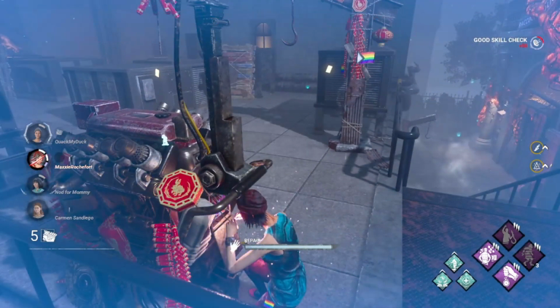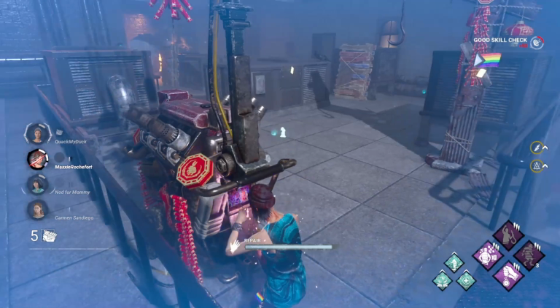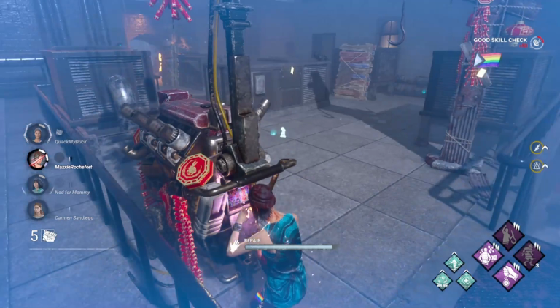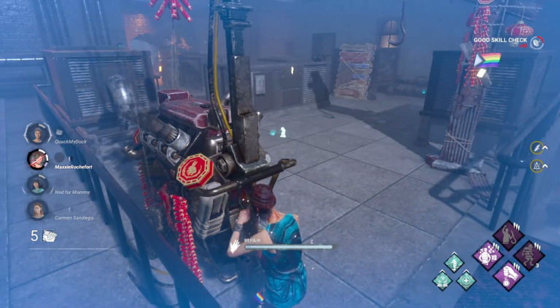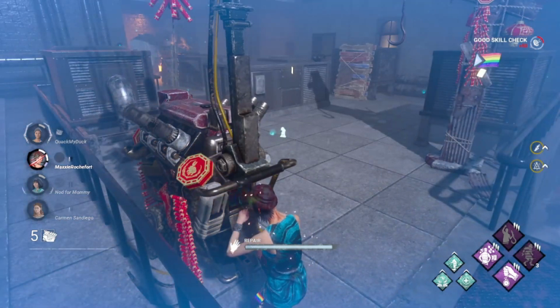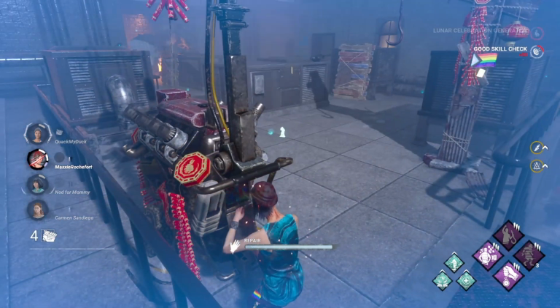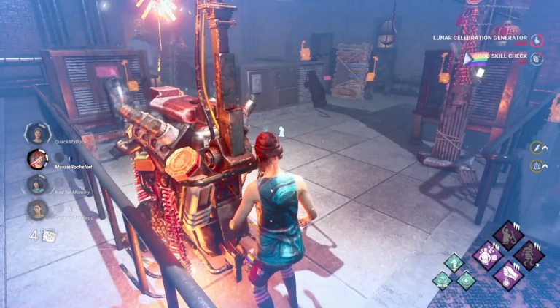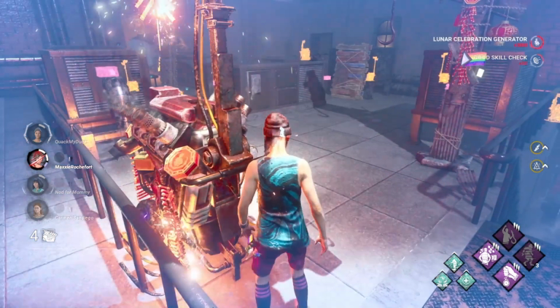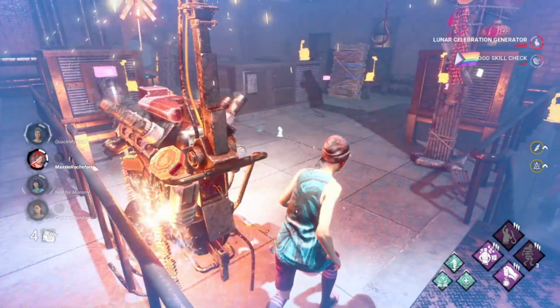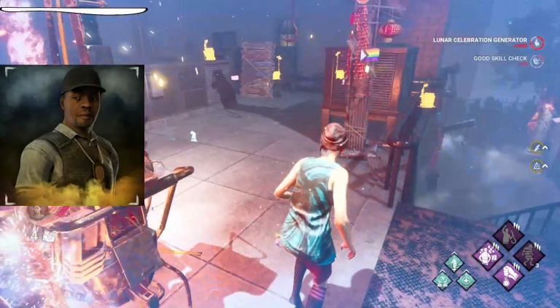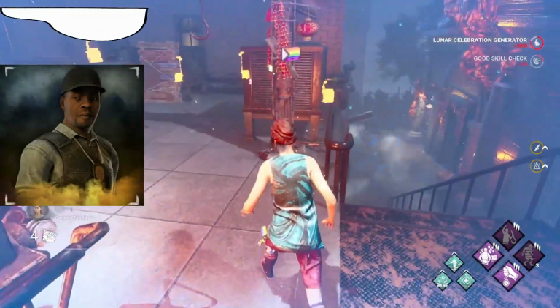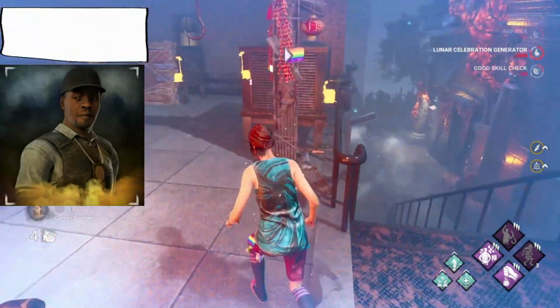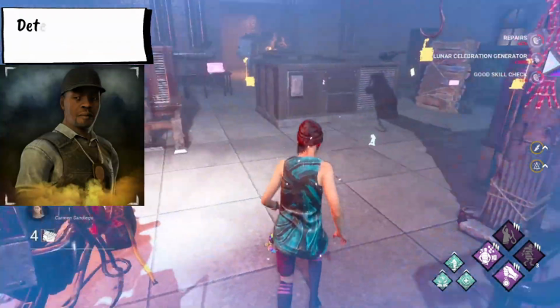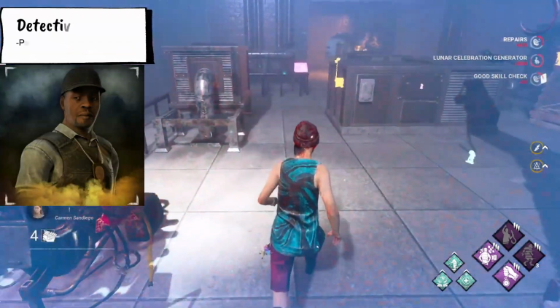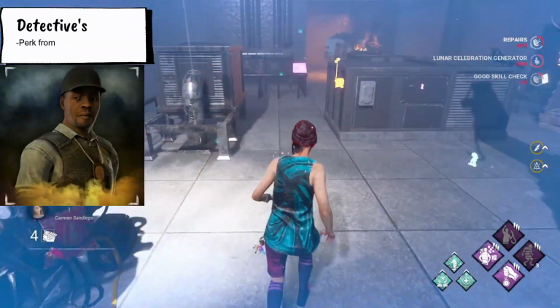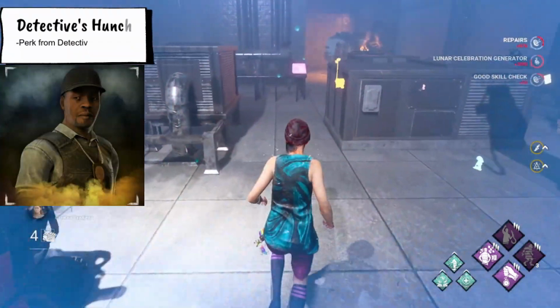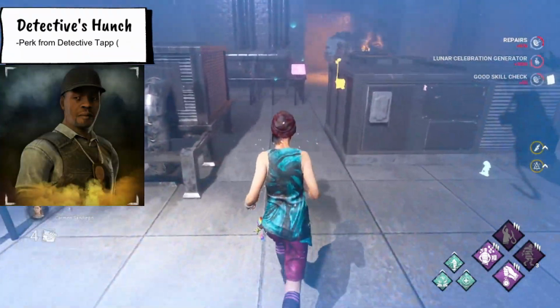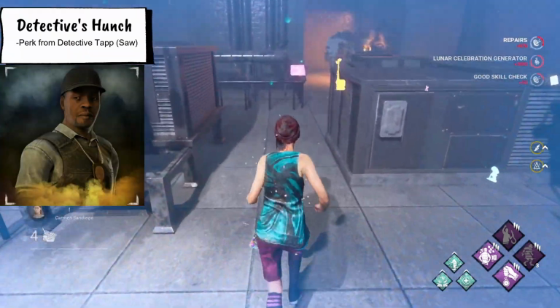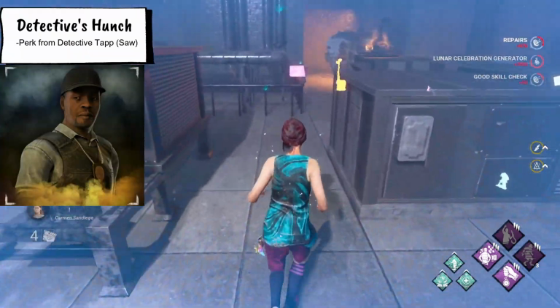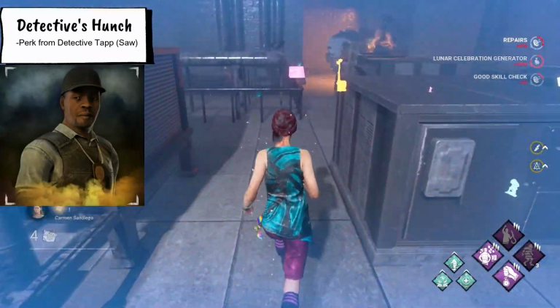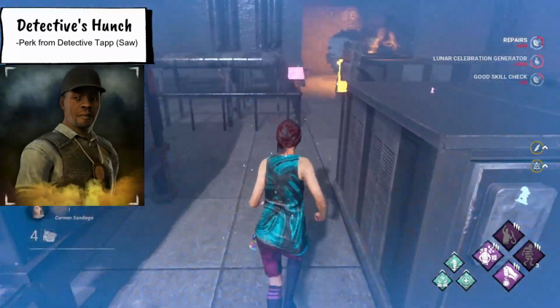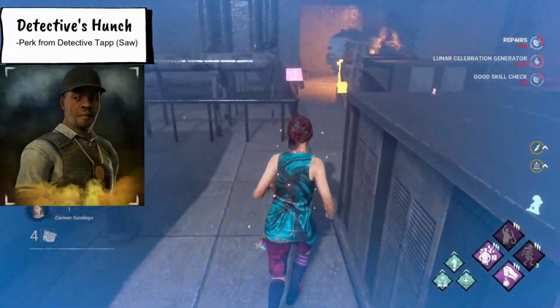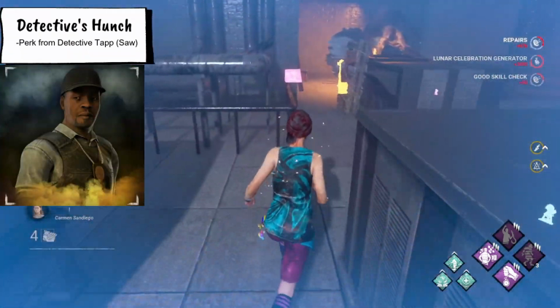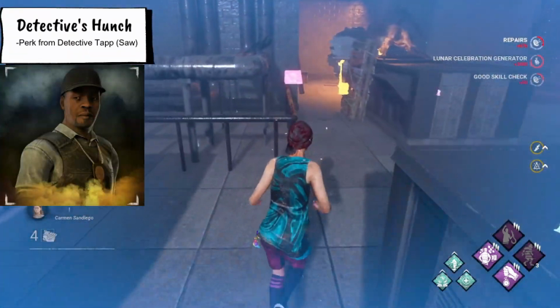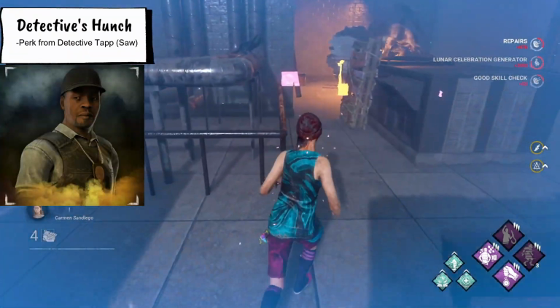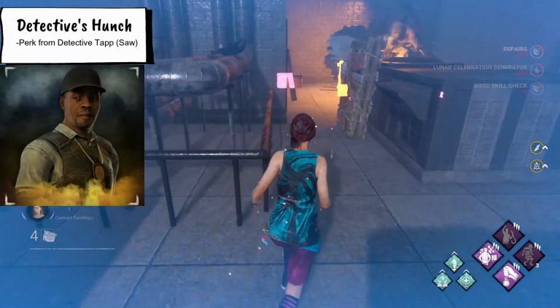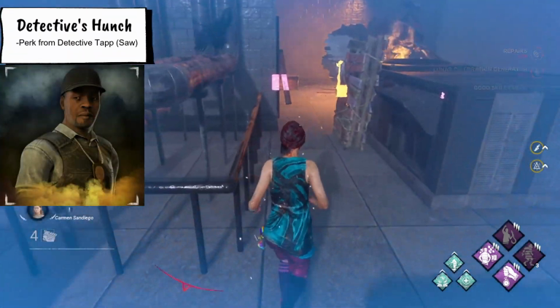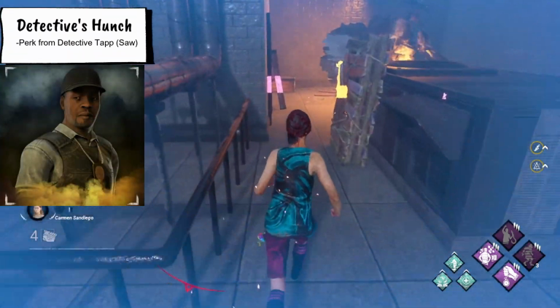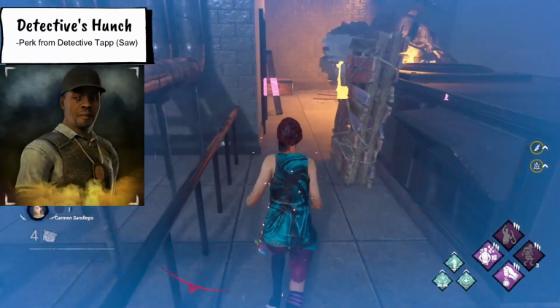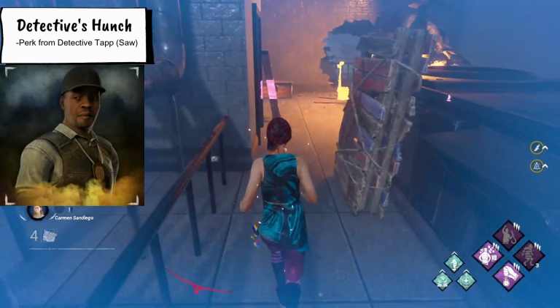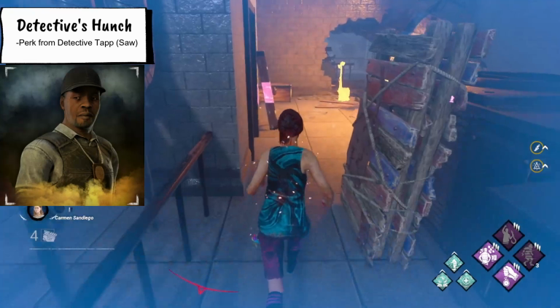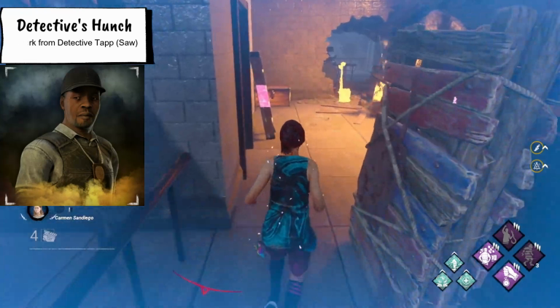First off, this is a perk from Detective Tap. So either snag that from him or go grab it from the shrine when it becomes available.